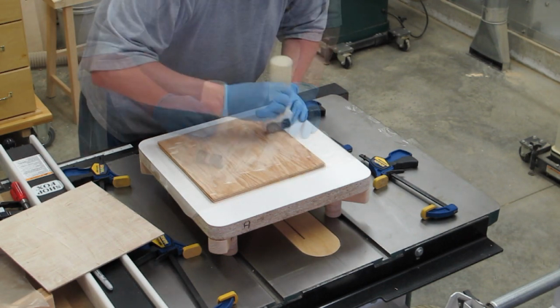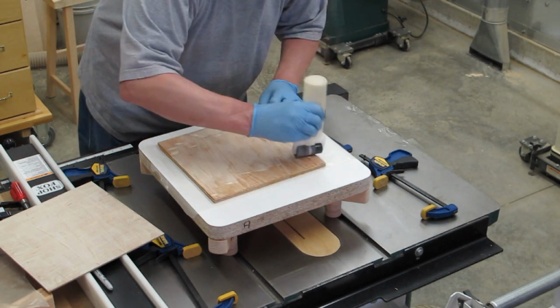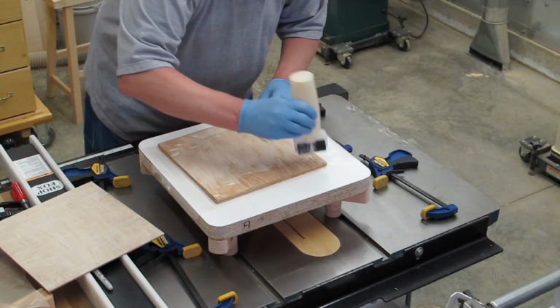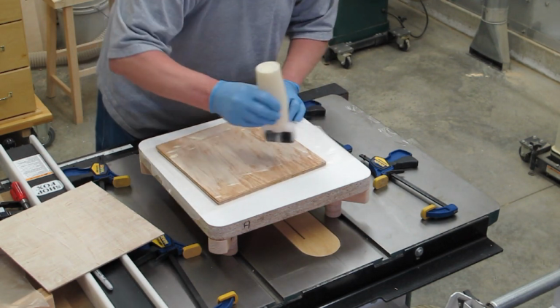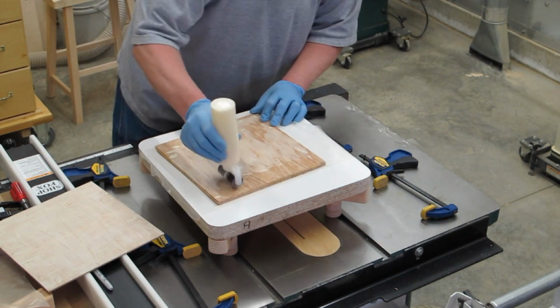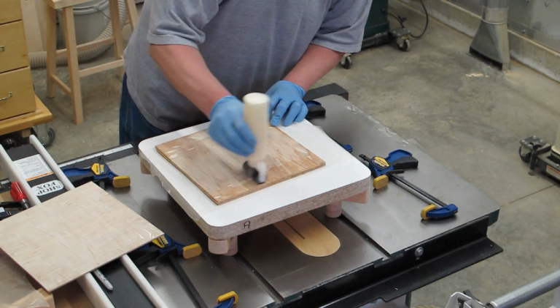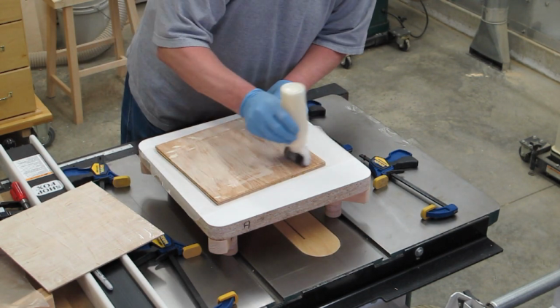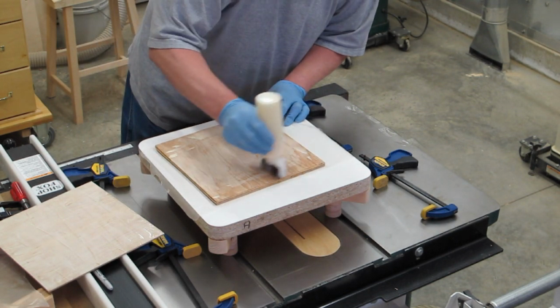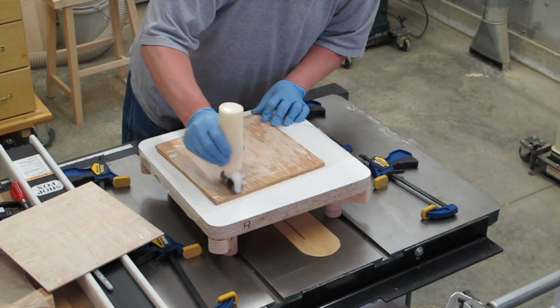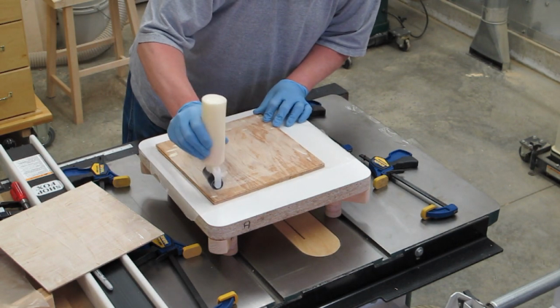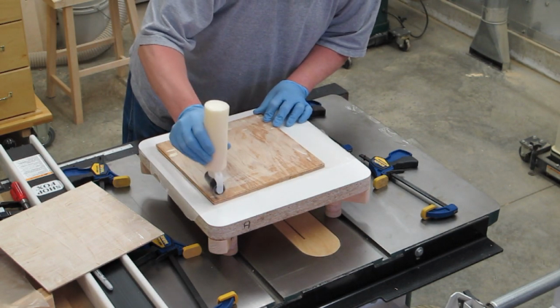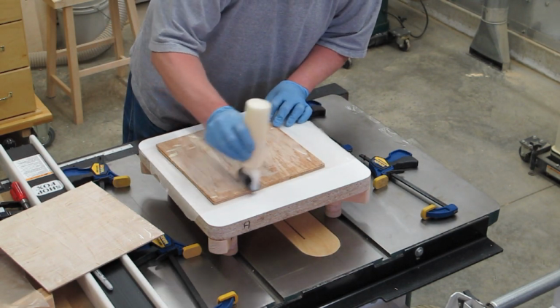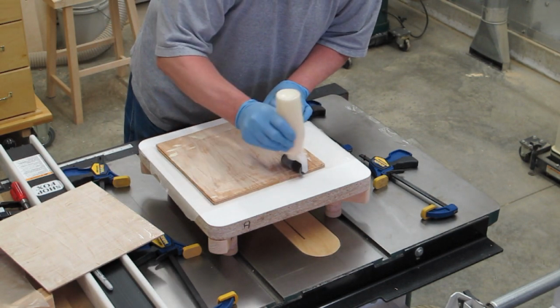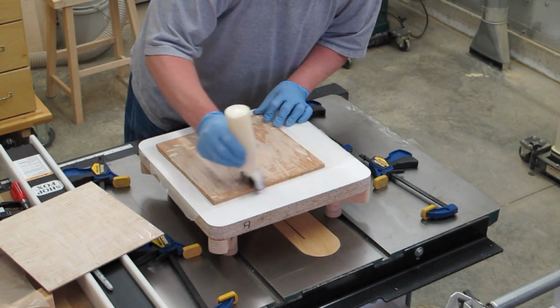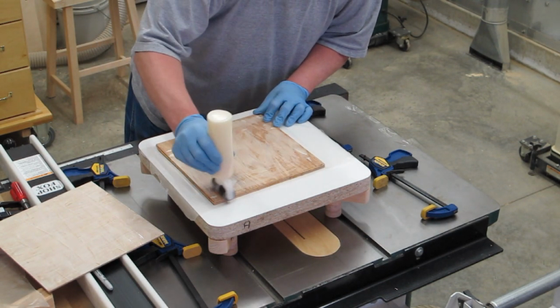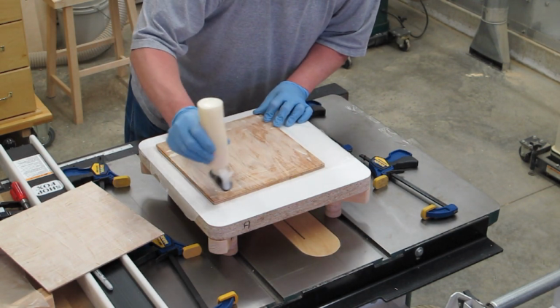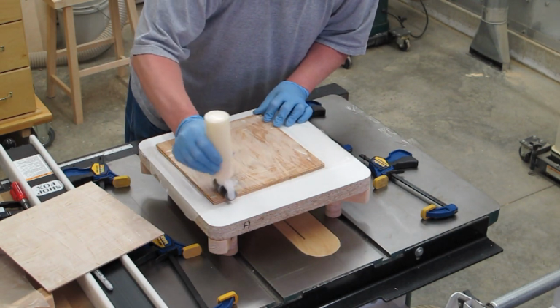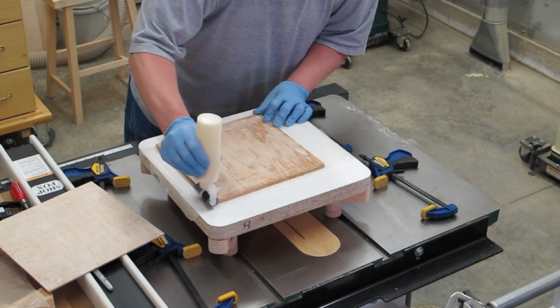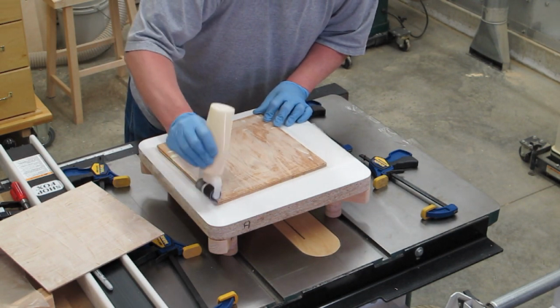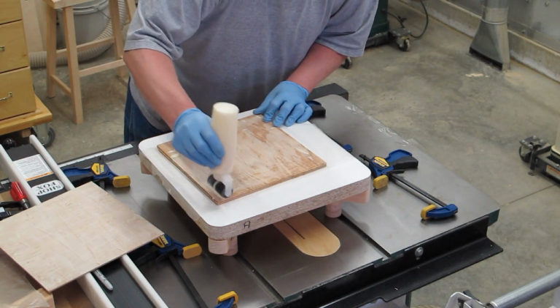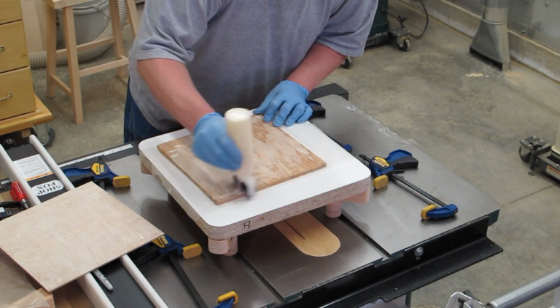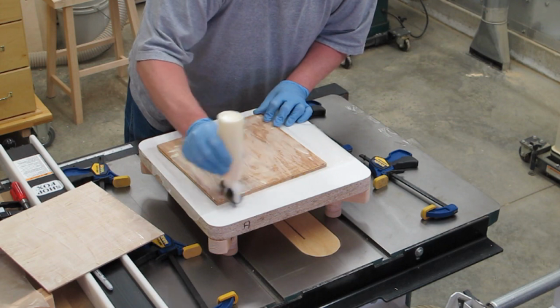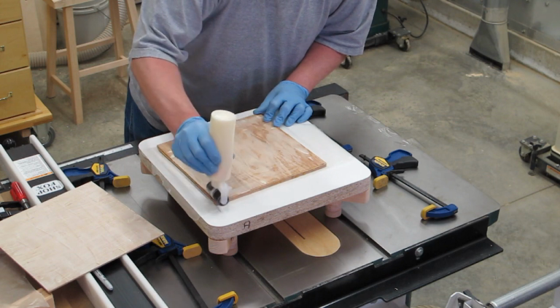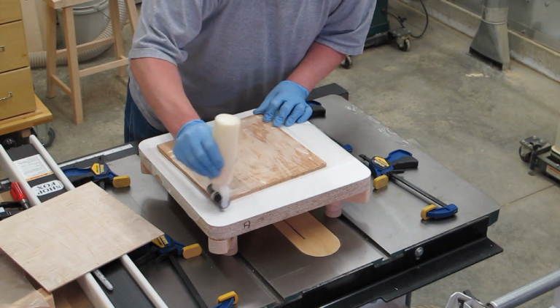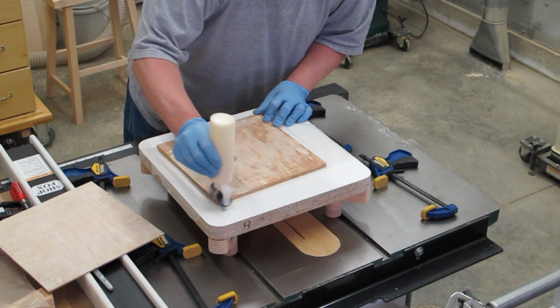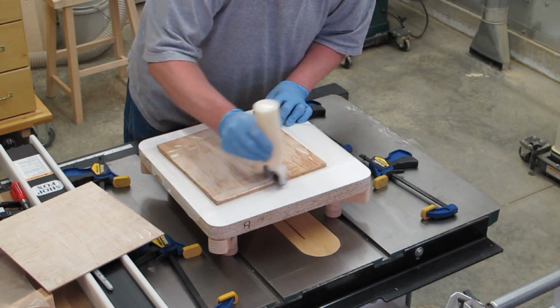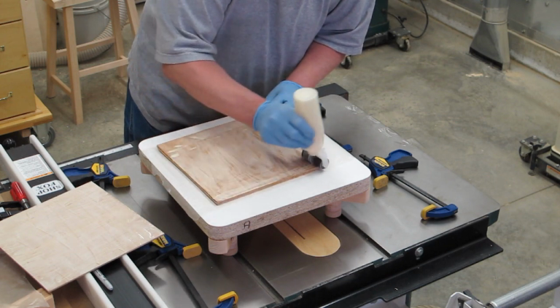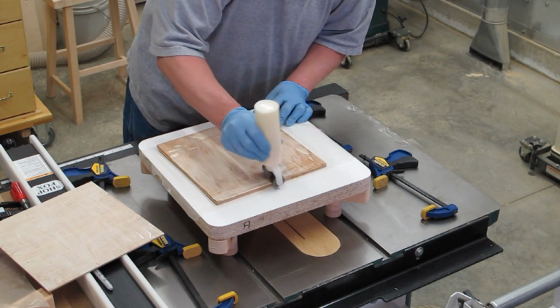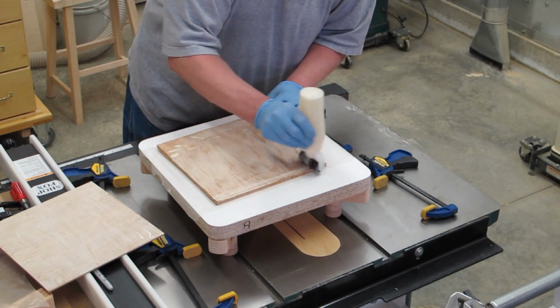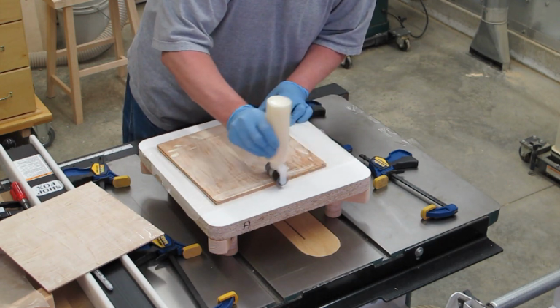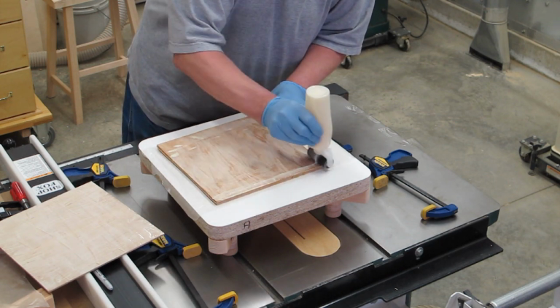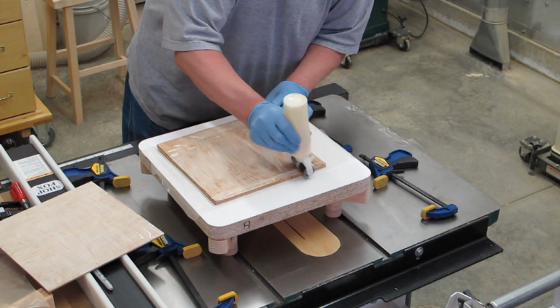These rollers are not terribly expensive. If you're going to do this, it's a pretty good investment.